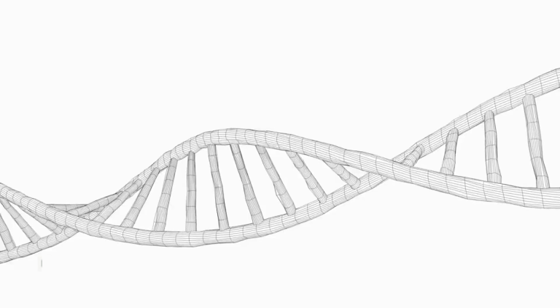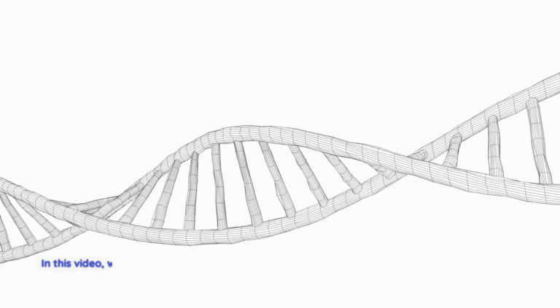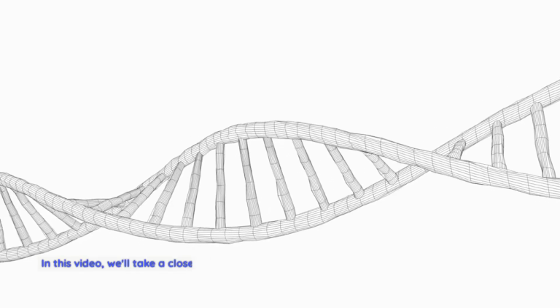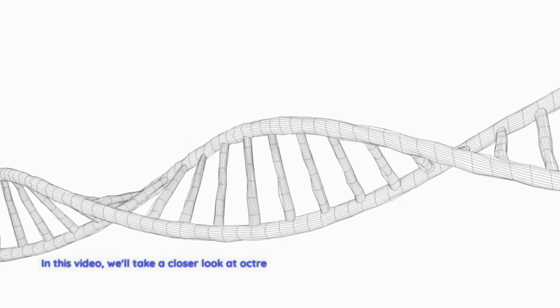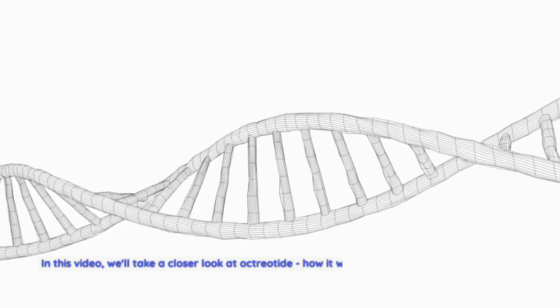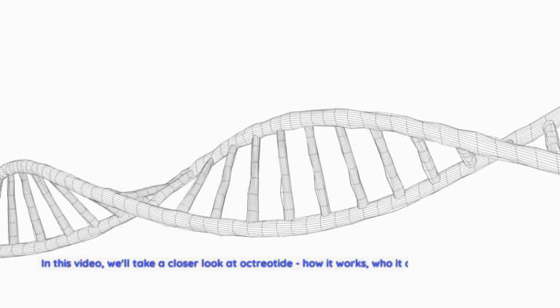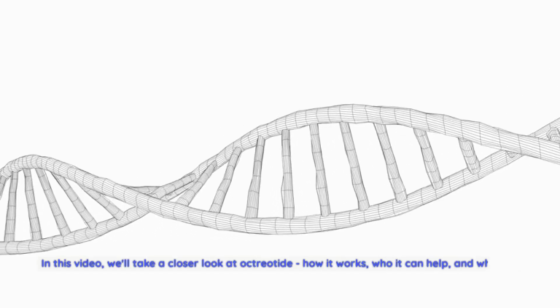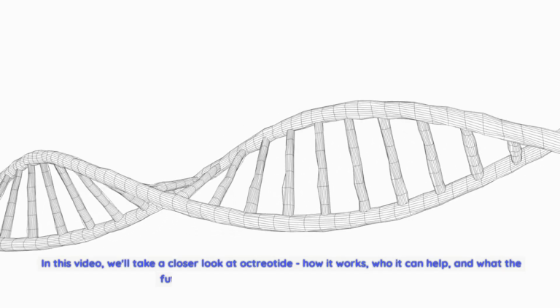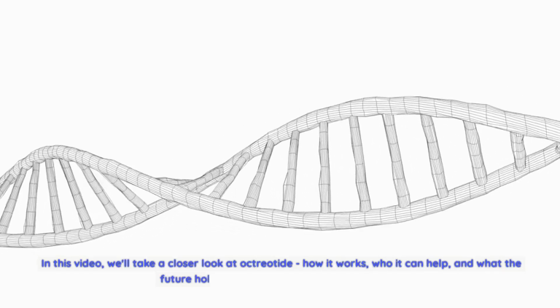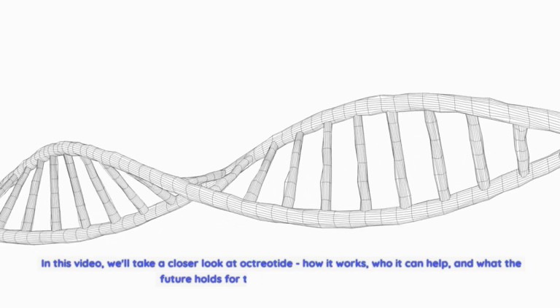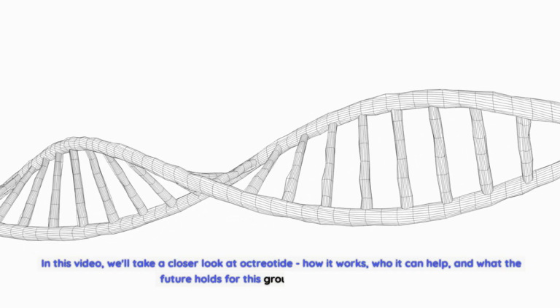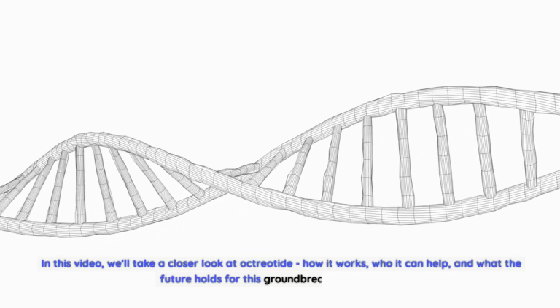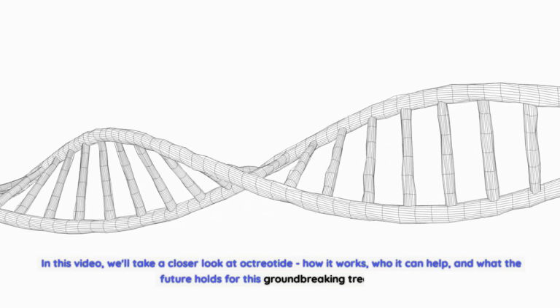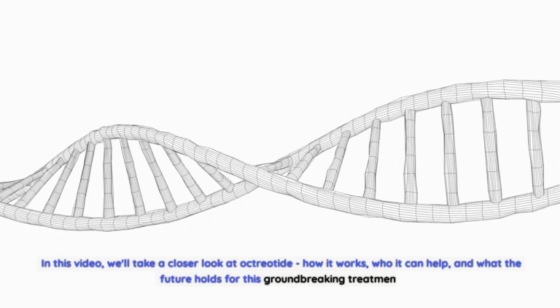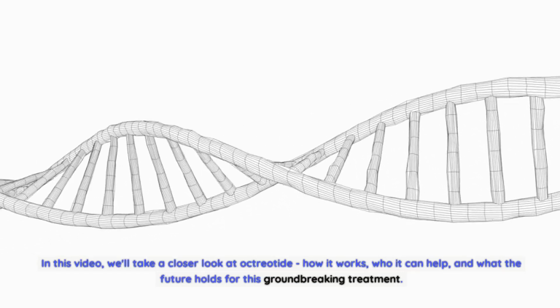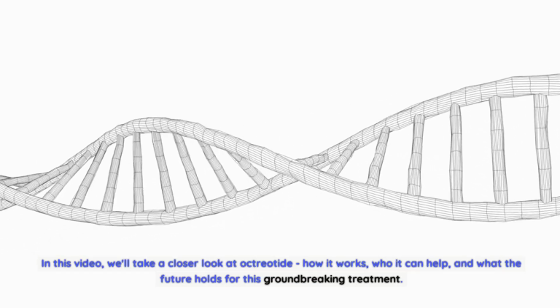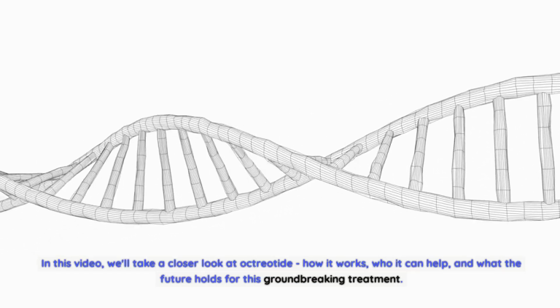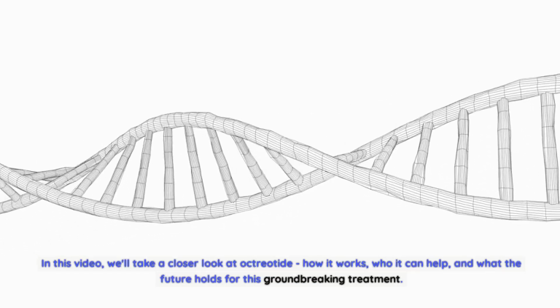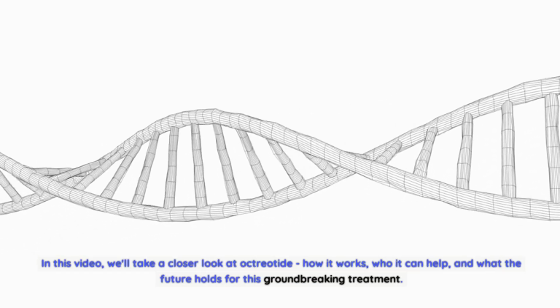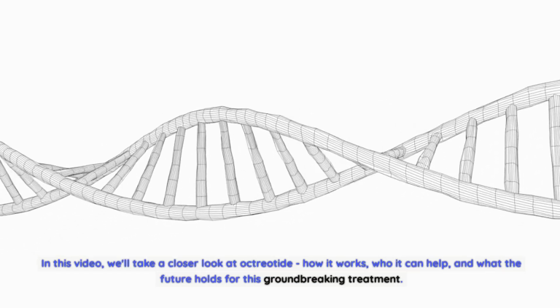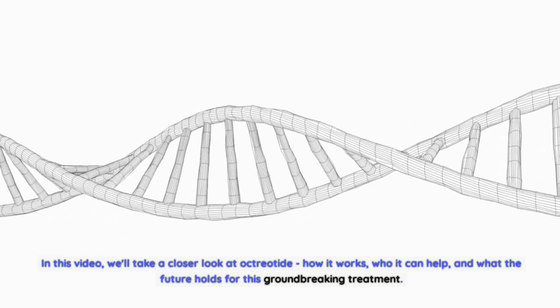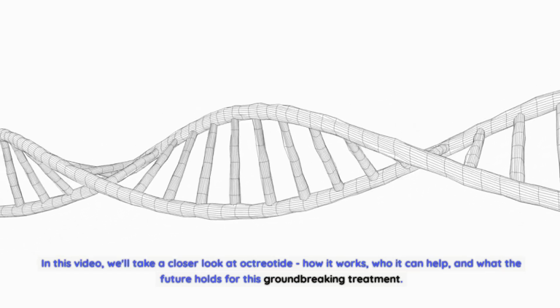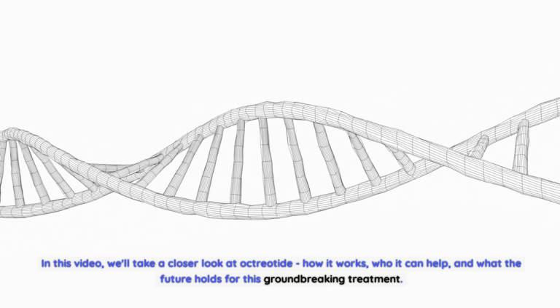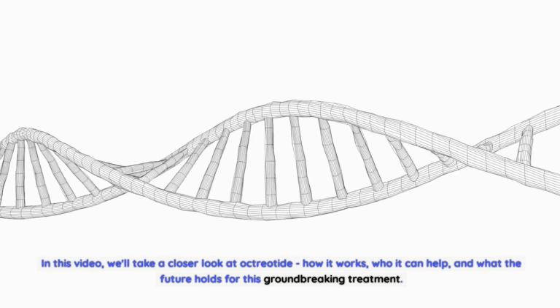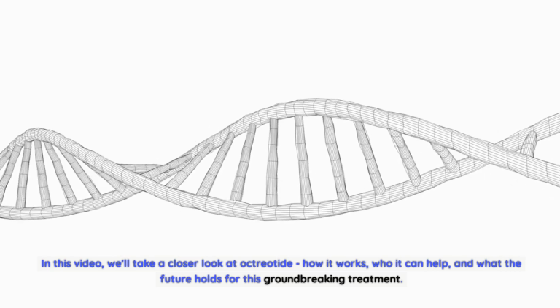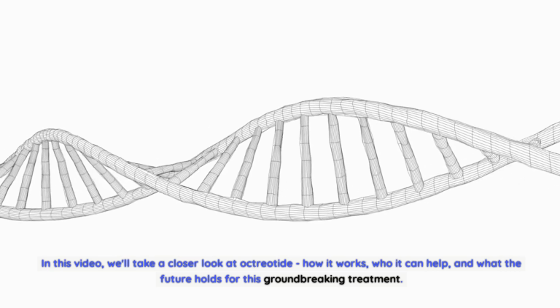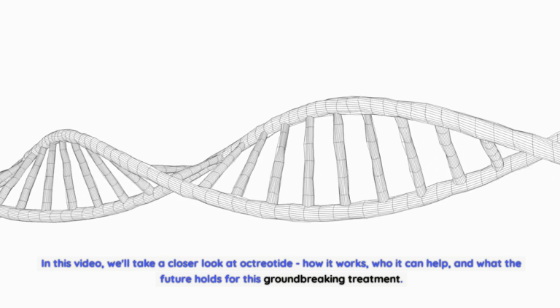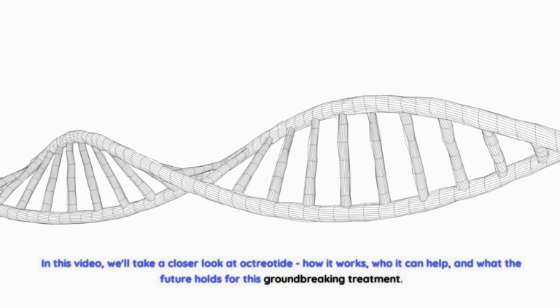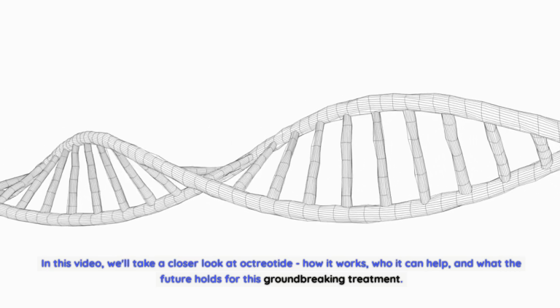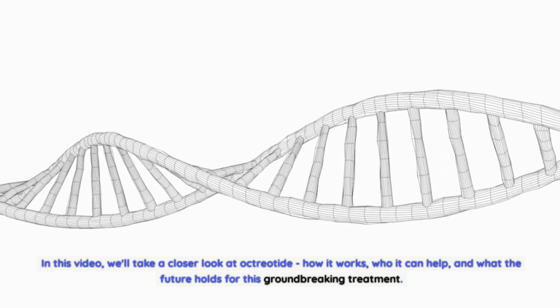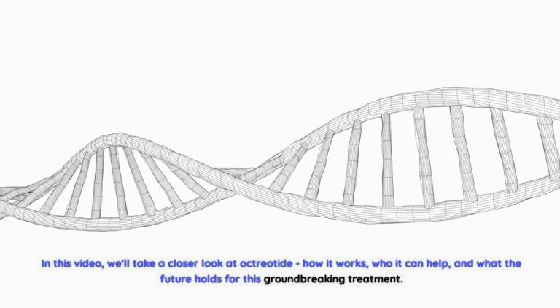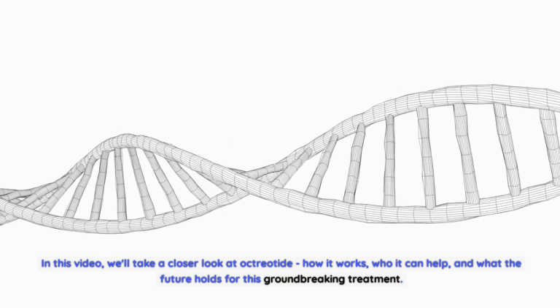In this video, we'll take a closer look at octreotide — how it works, who it can help, and what the future holds for this groundbreaking treatment.